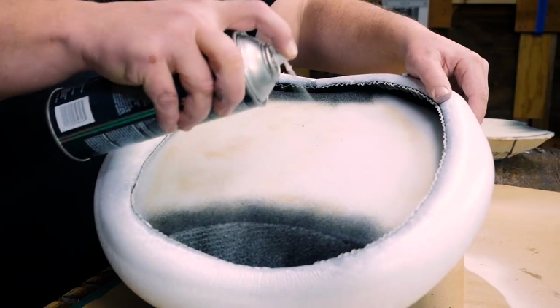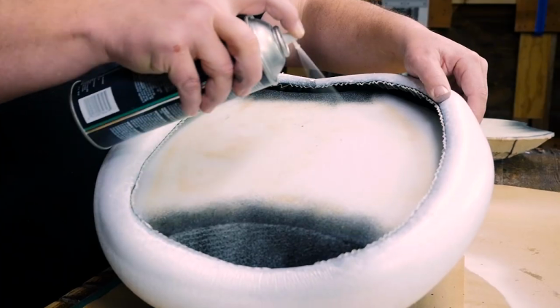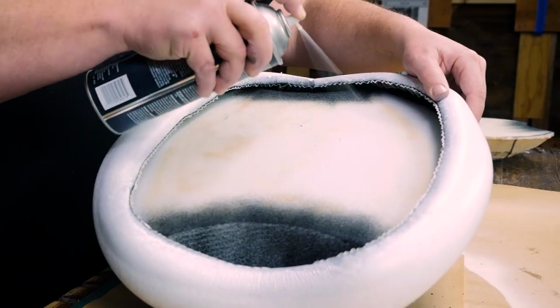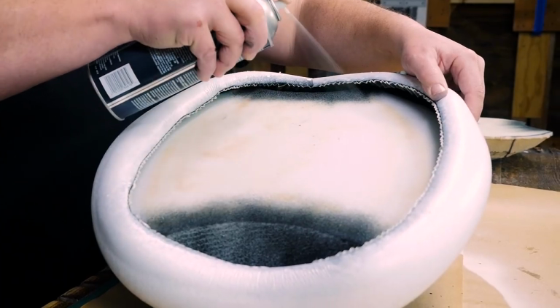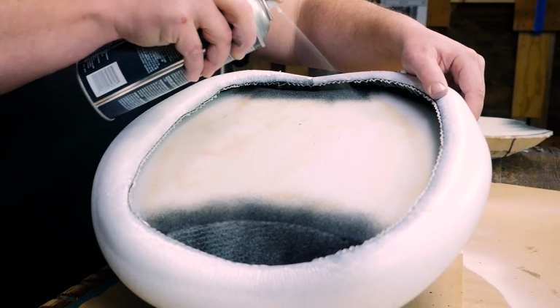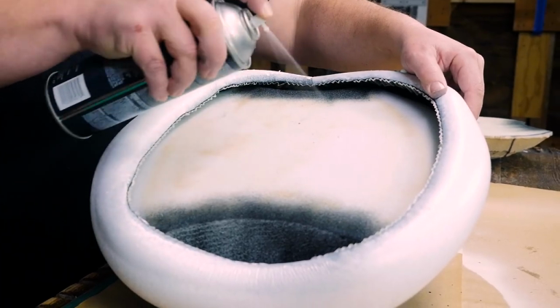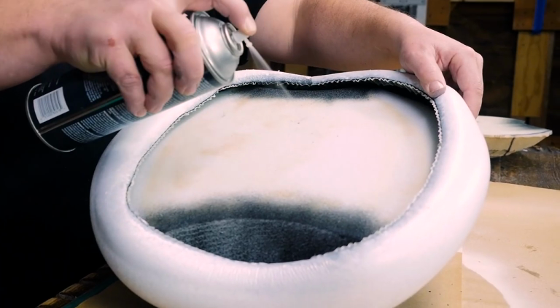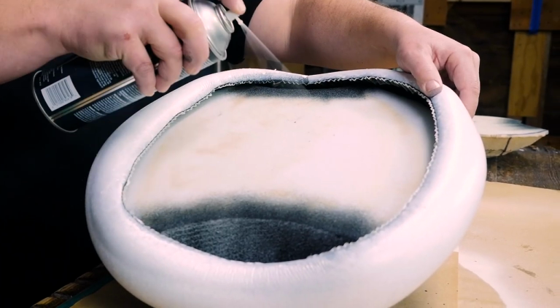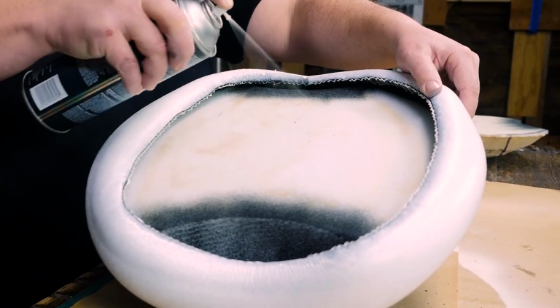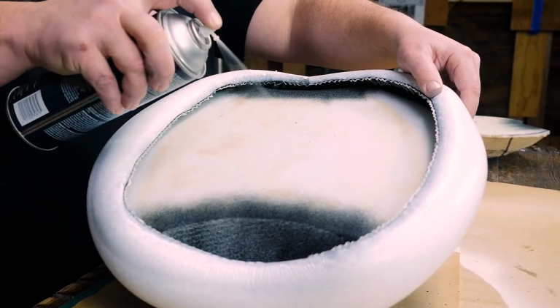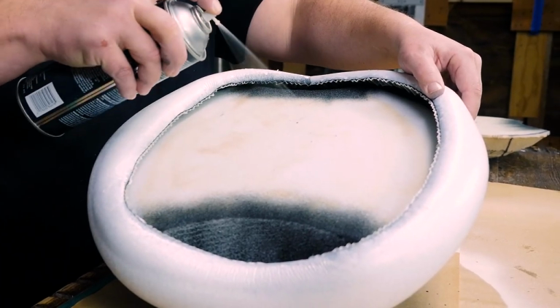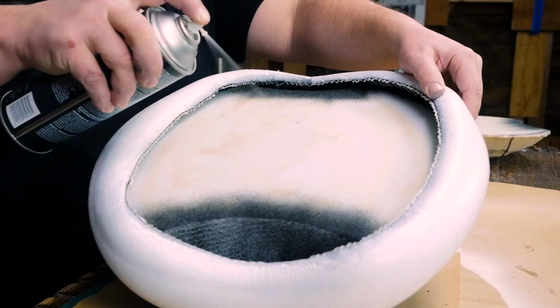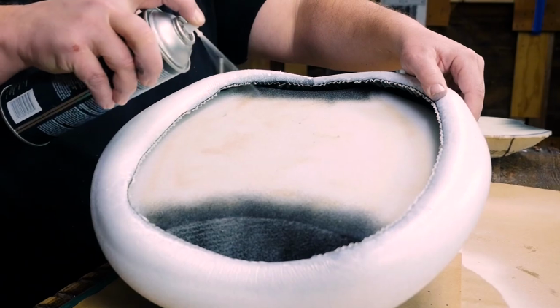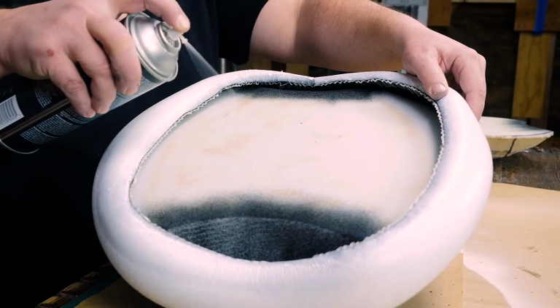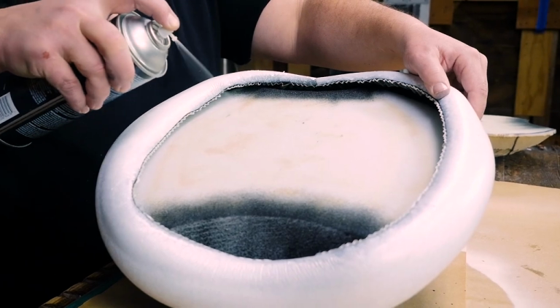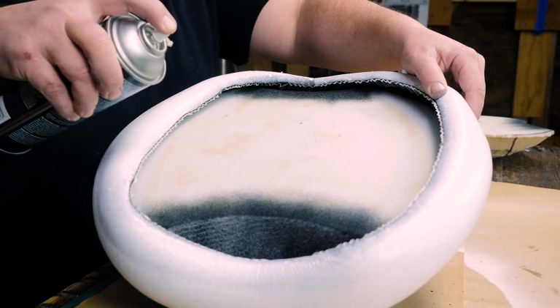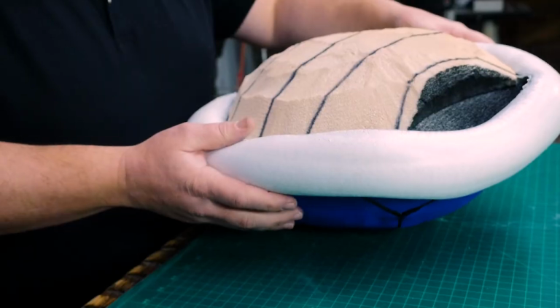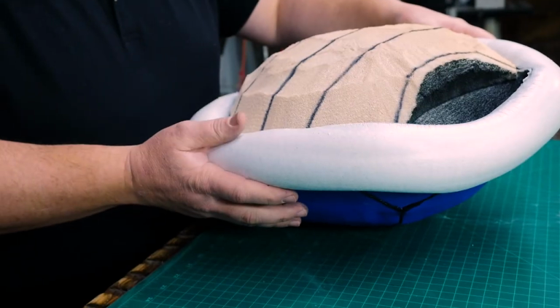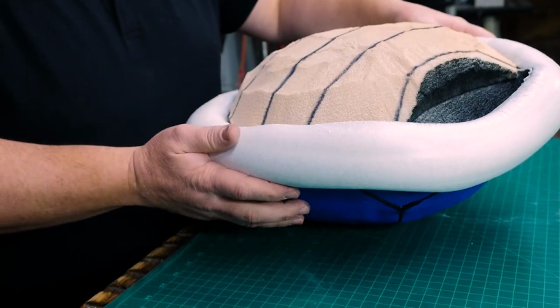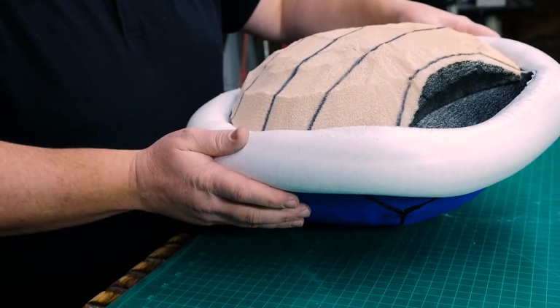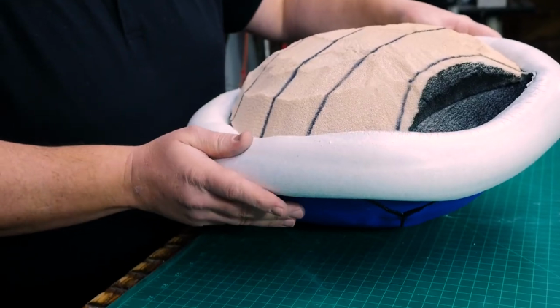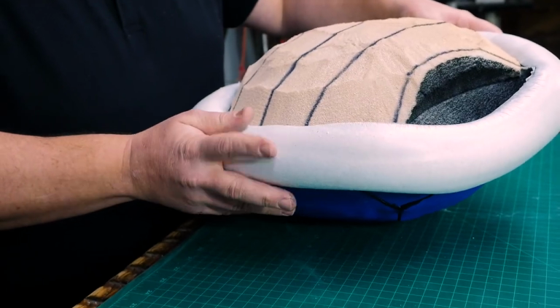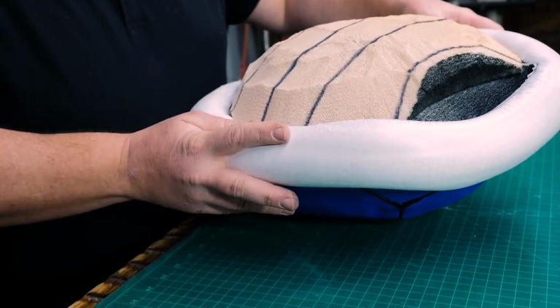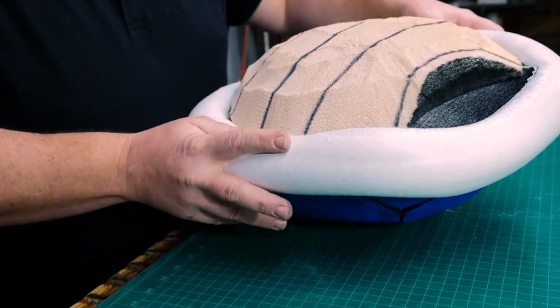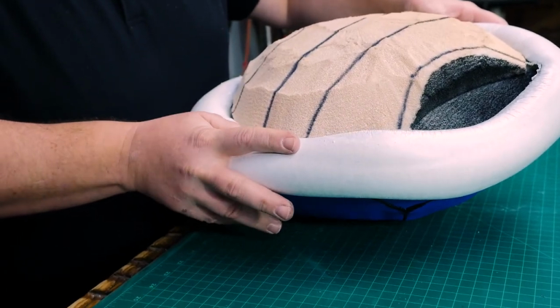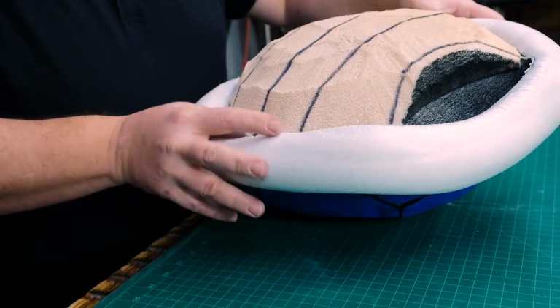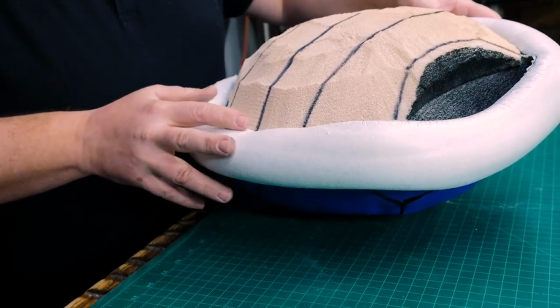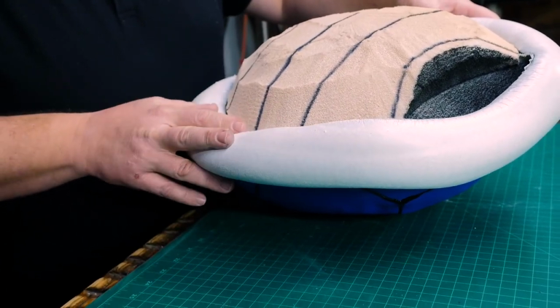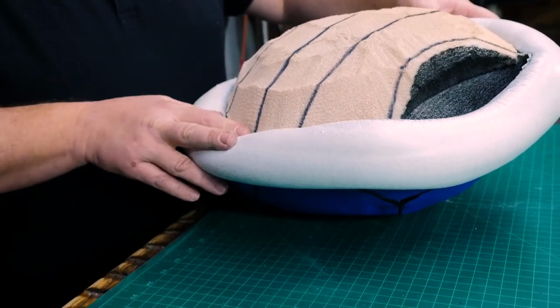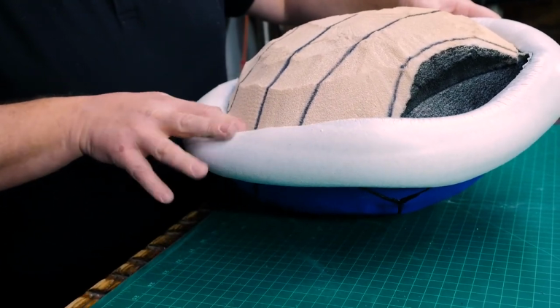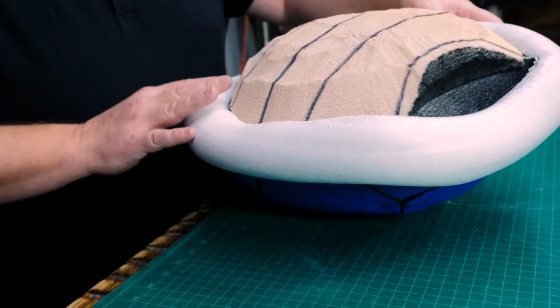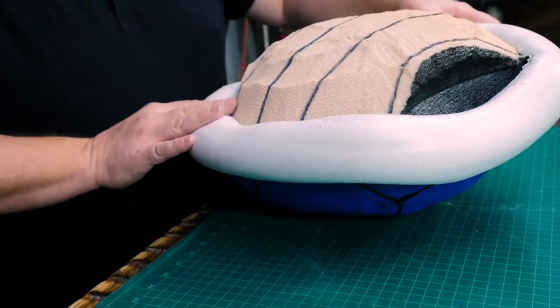To attach the belly piece, I used more spray glue, then glued the white trim down to meet the belly.